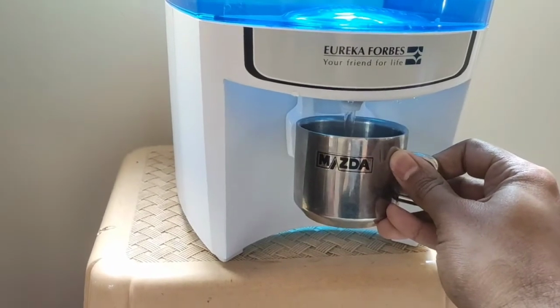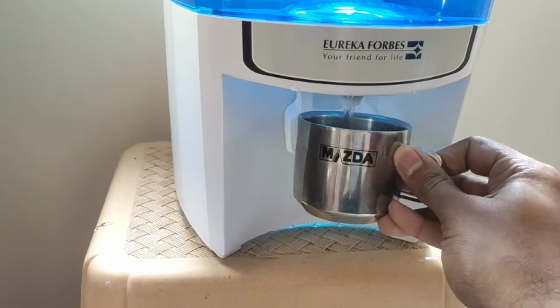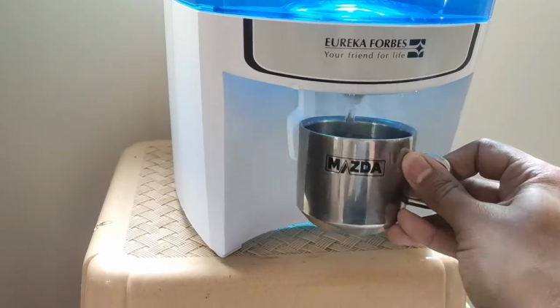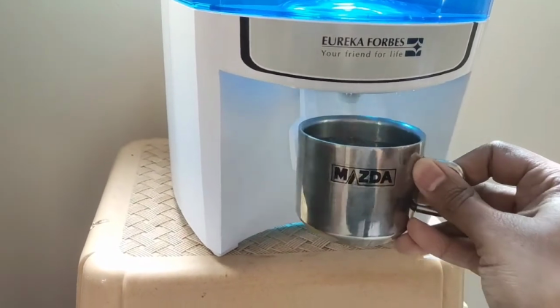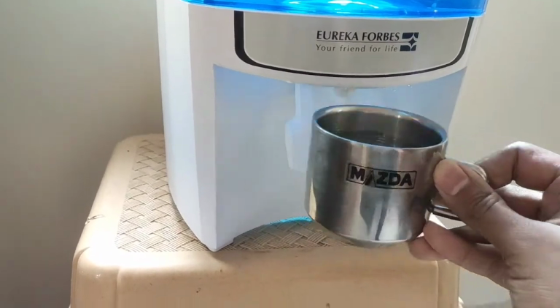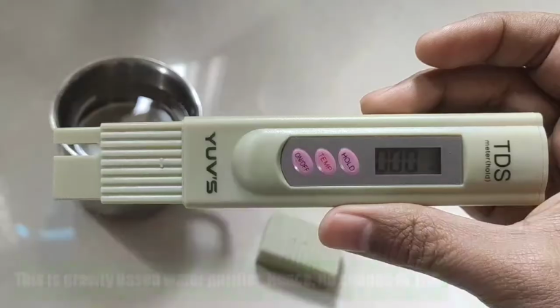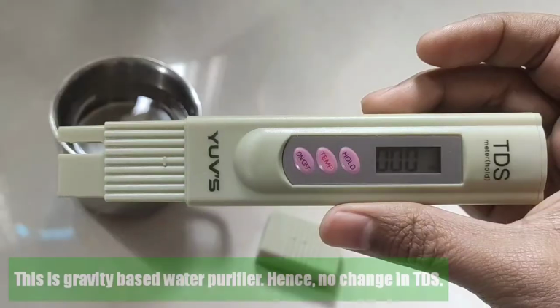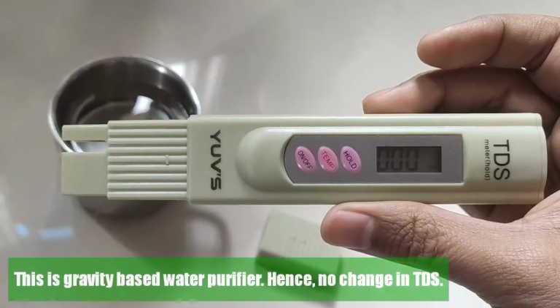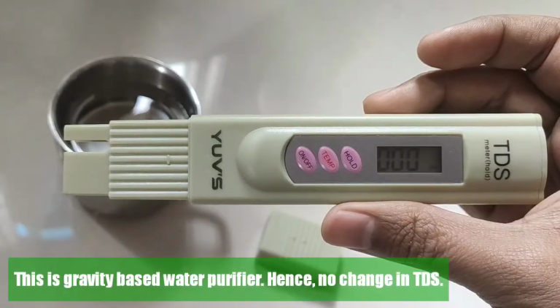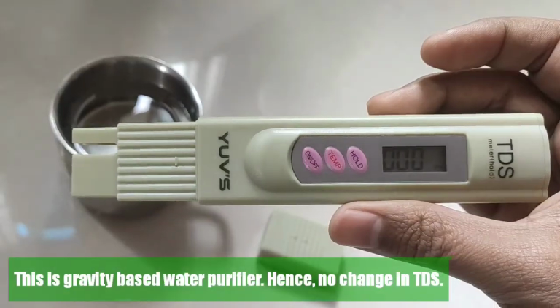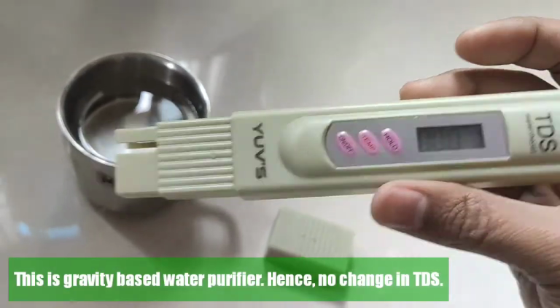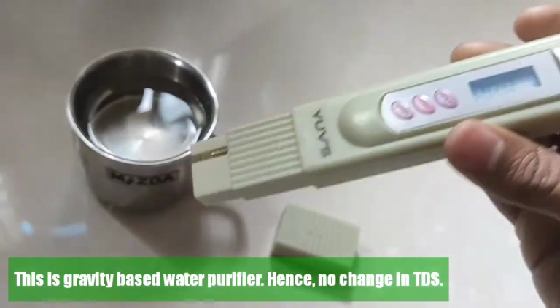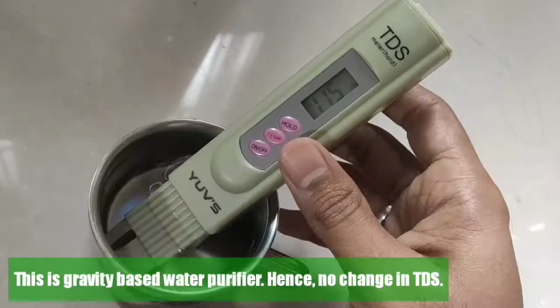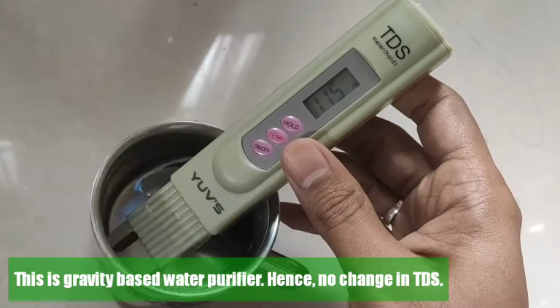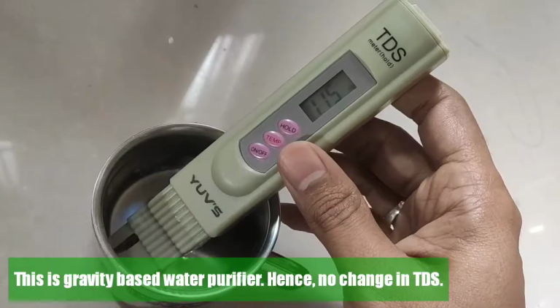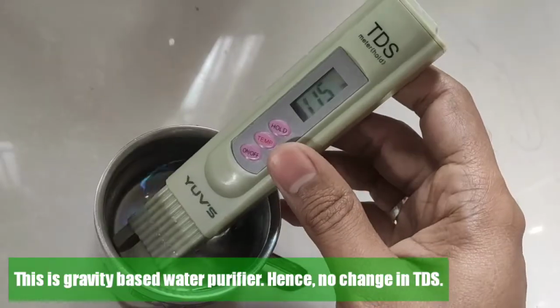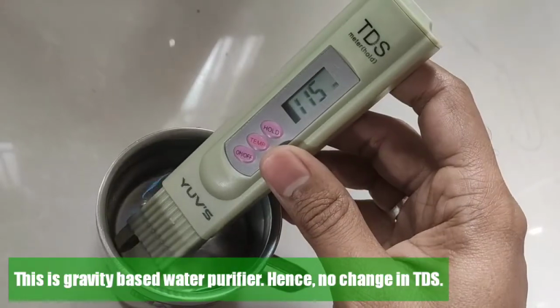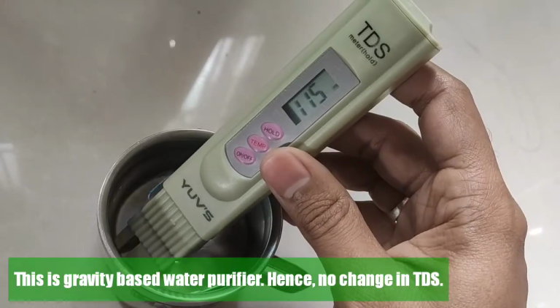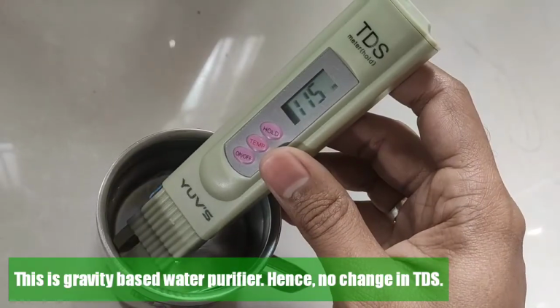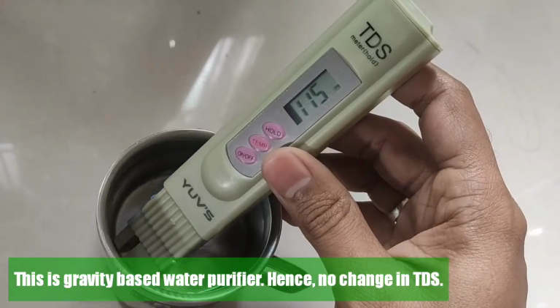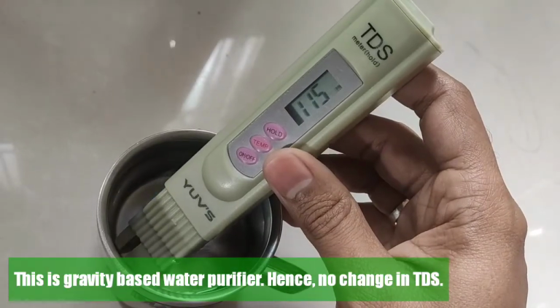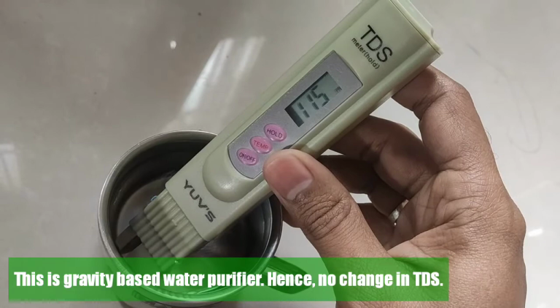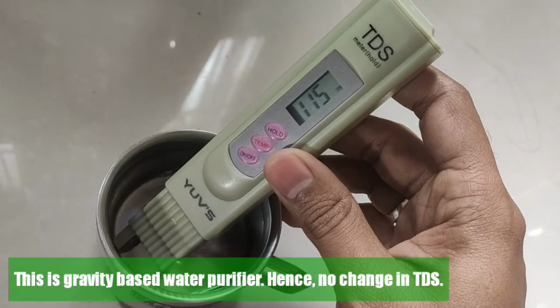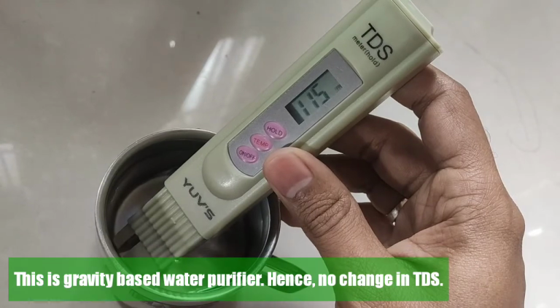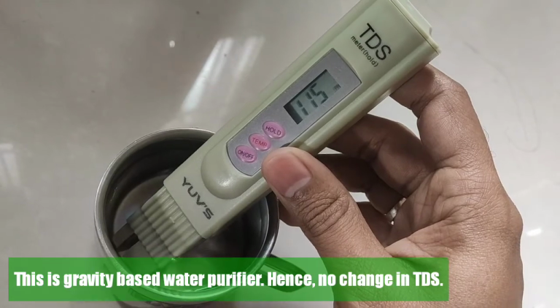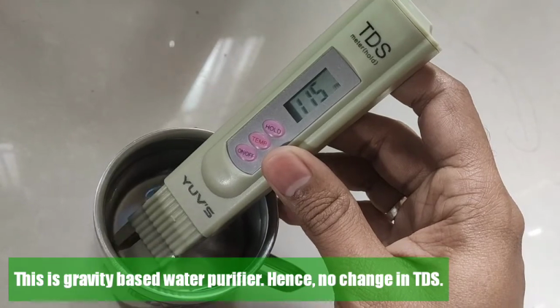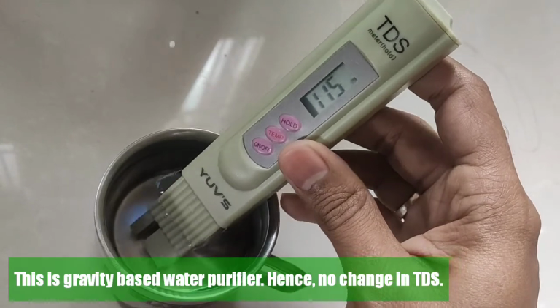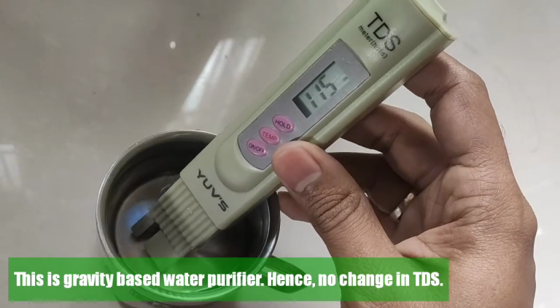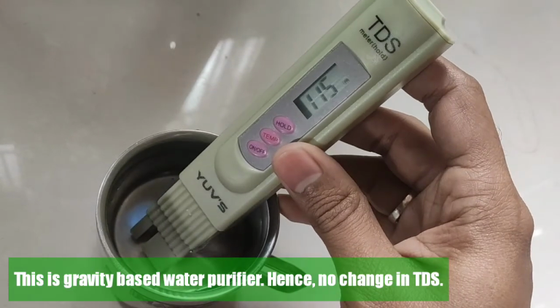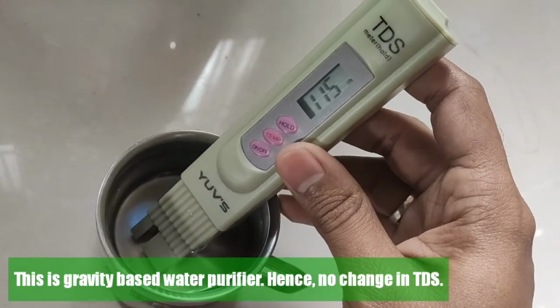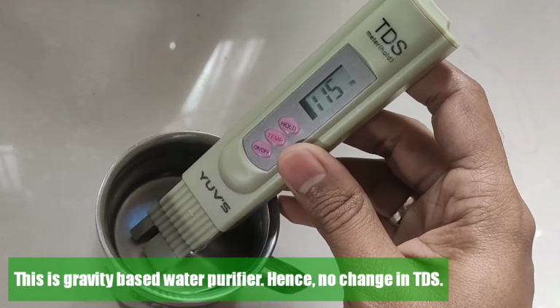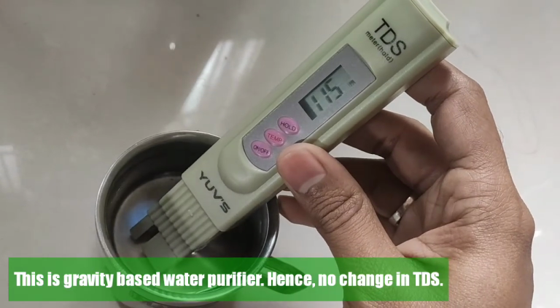Important note: this is a gravity based water purifier. Hence, it will not alter the TDS of water.